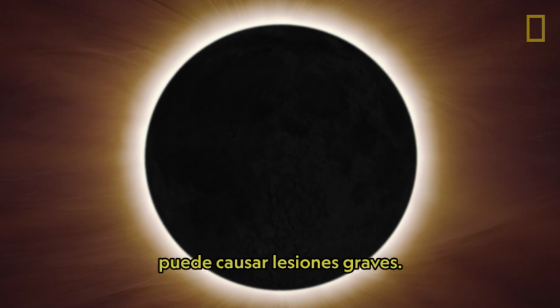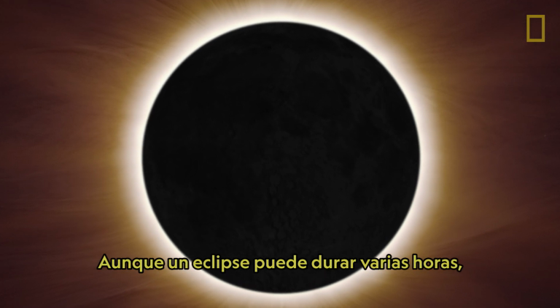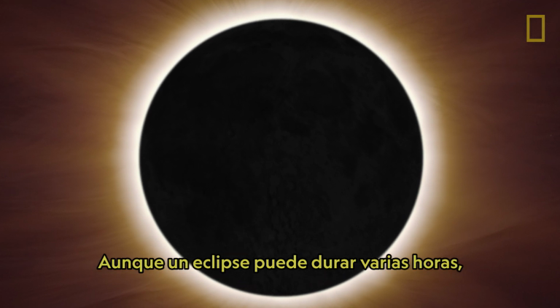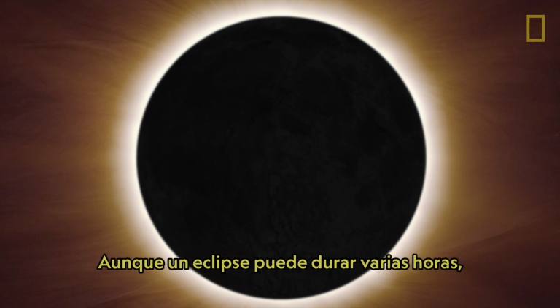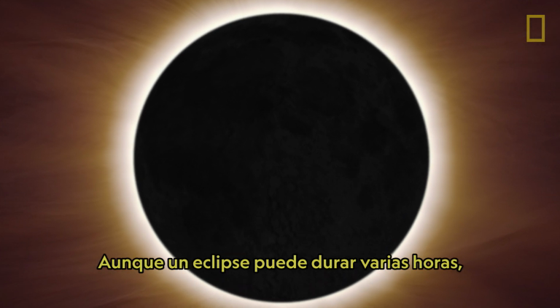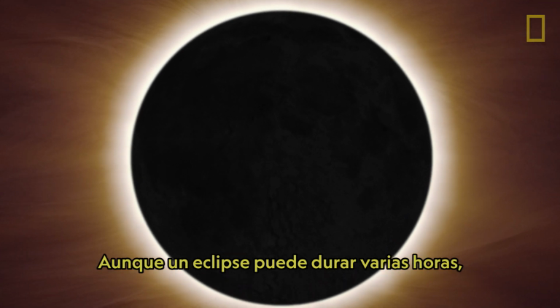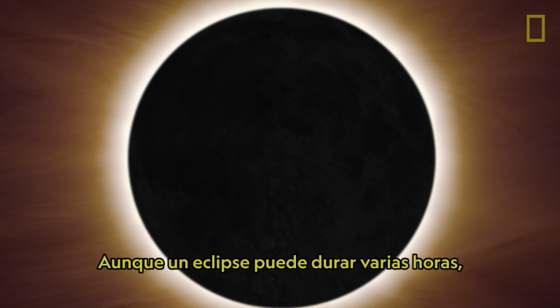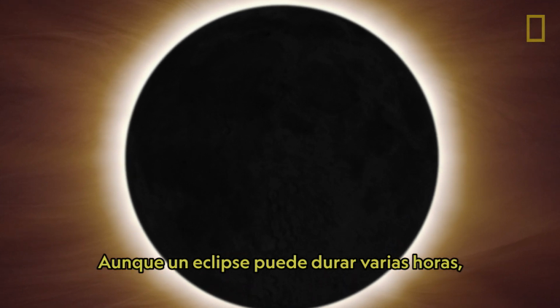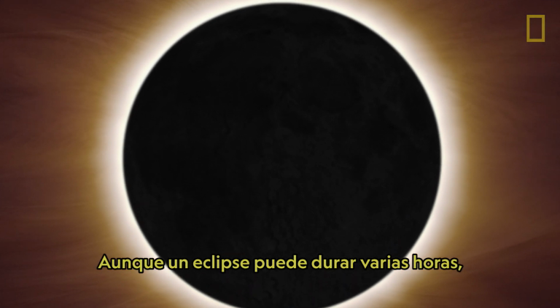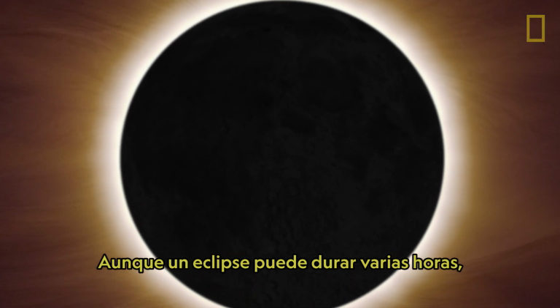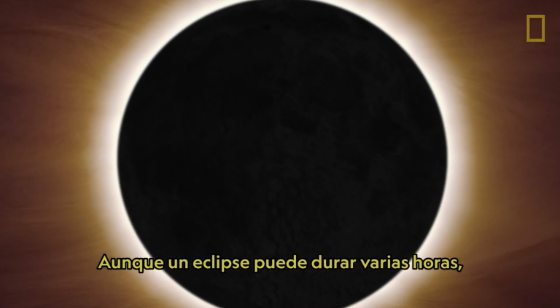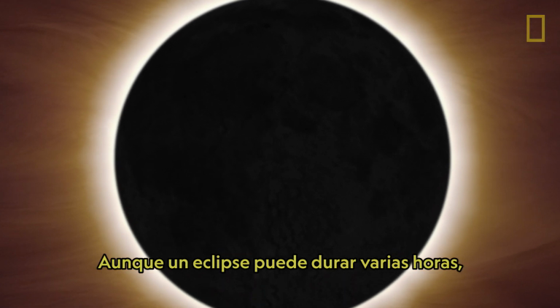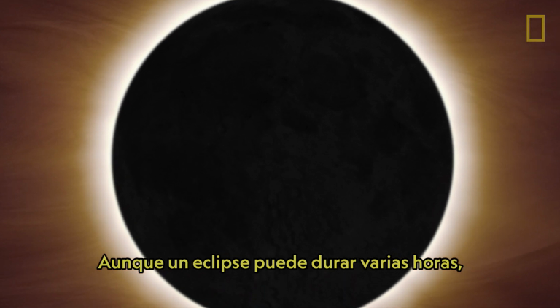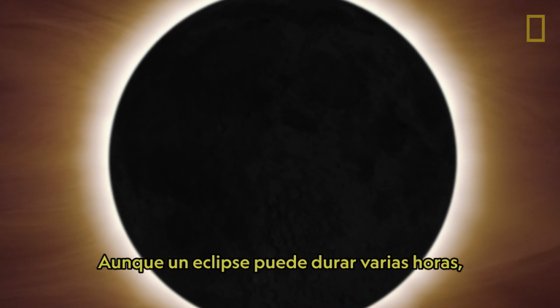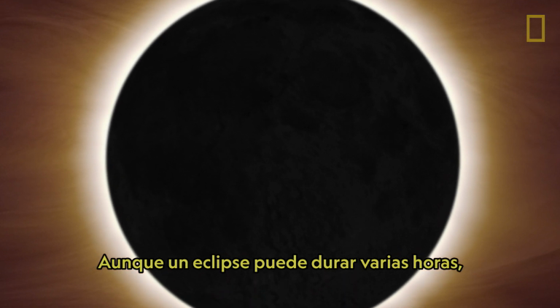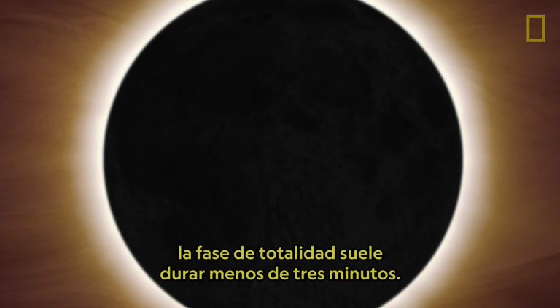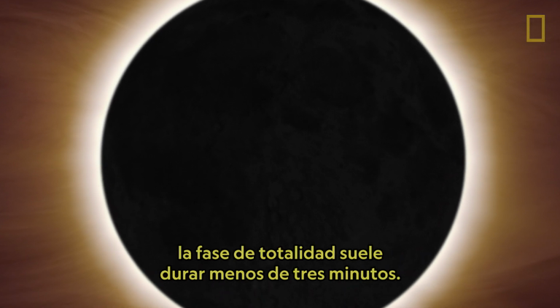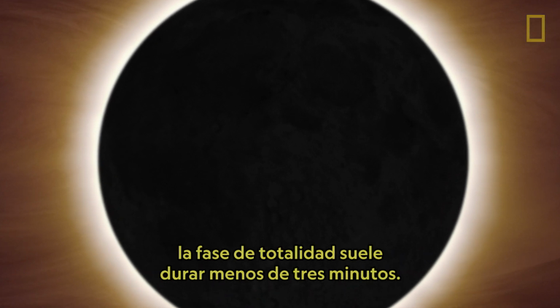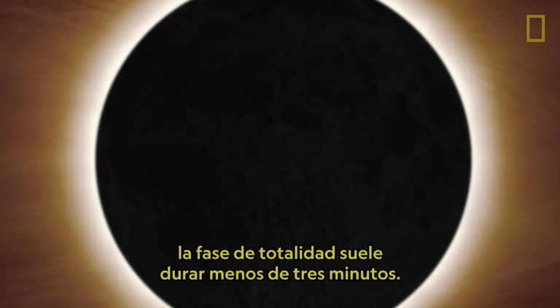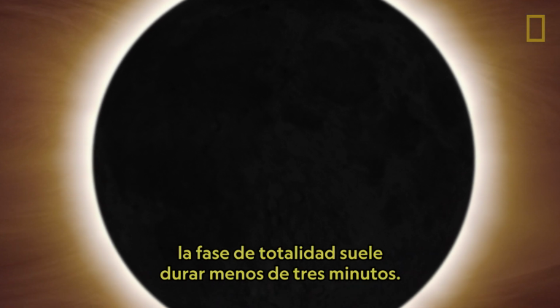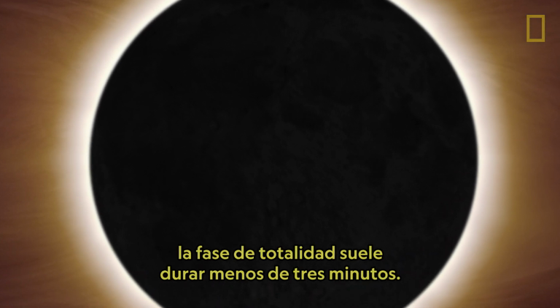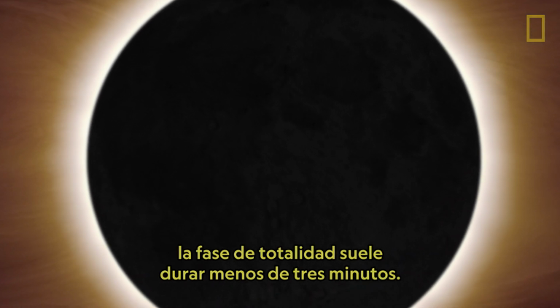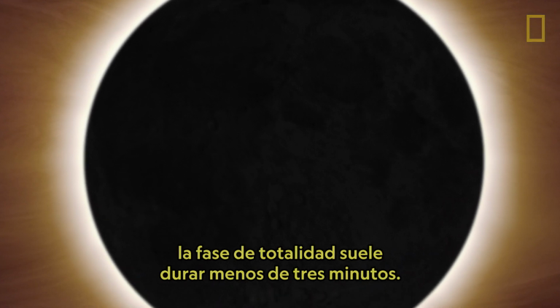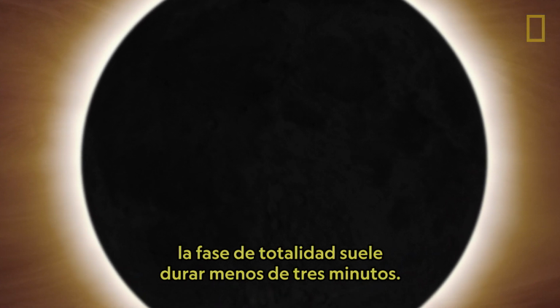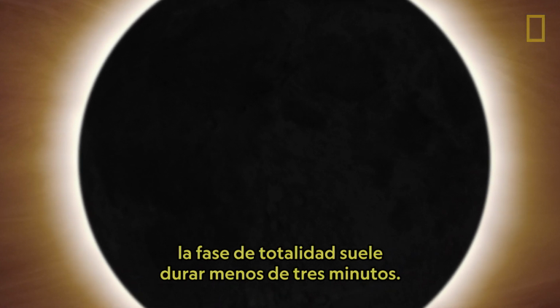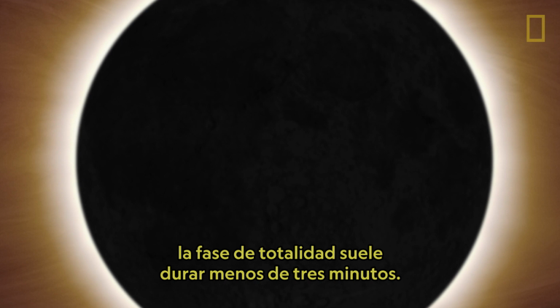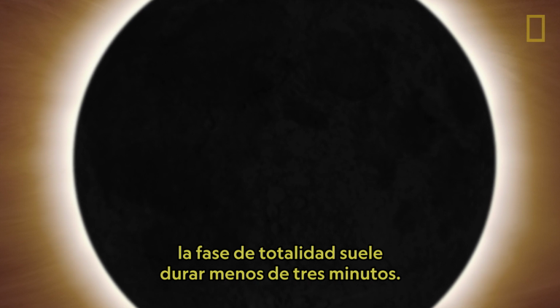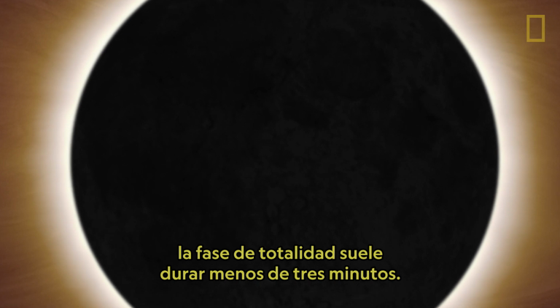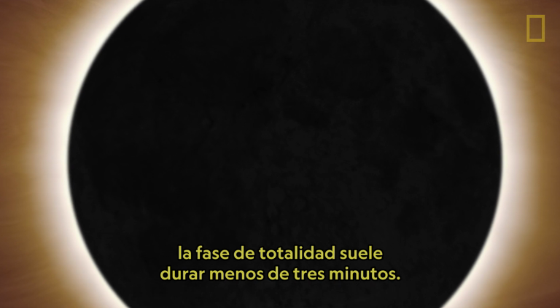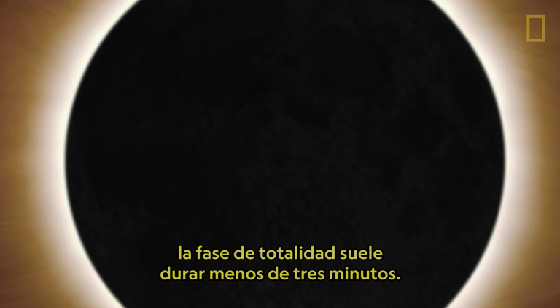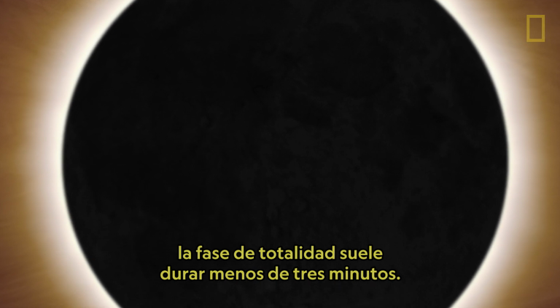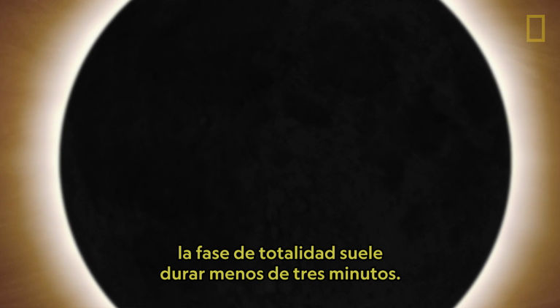While an eclipse can last a few hours, totality typically occurs for less than three minutes.